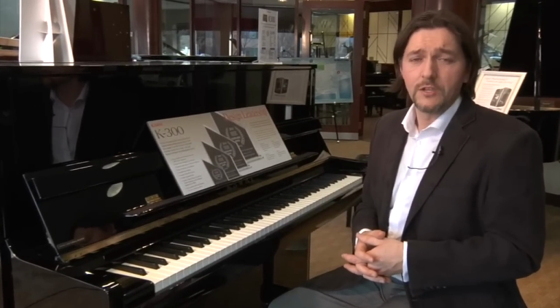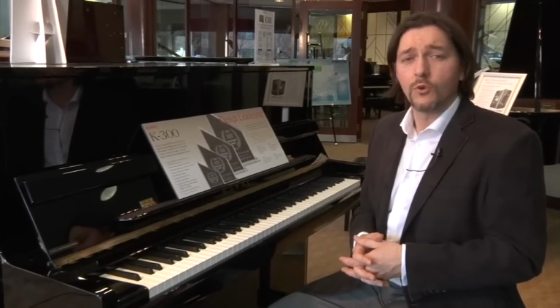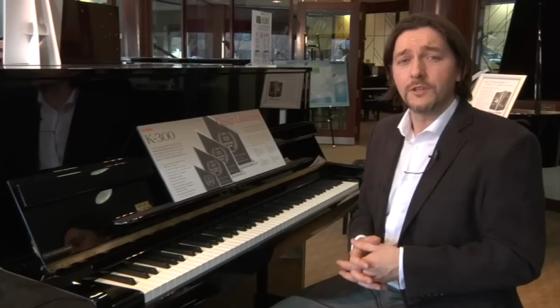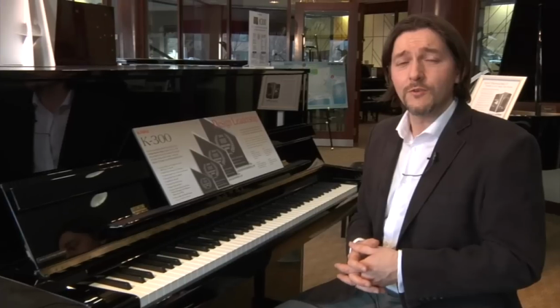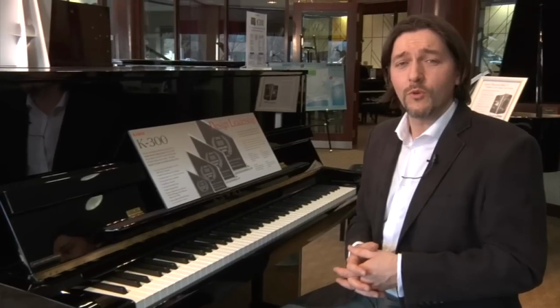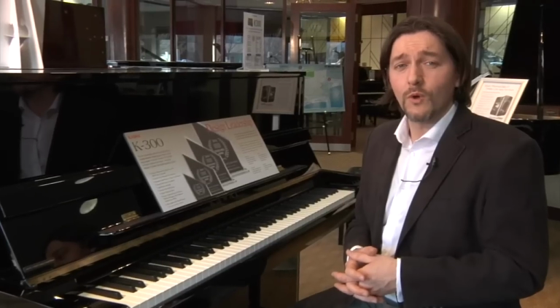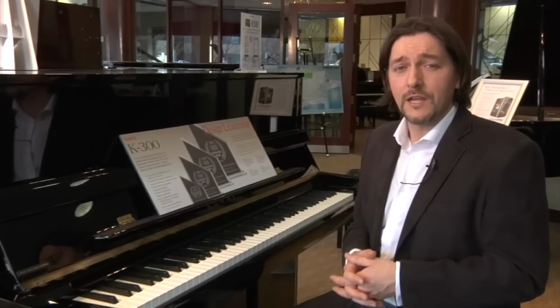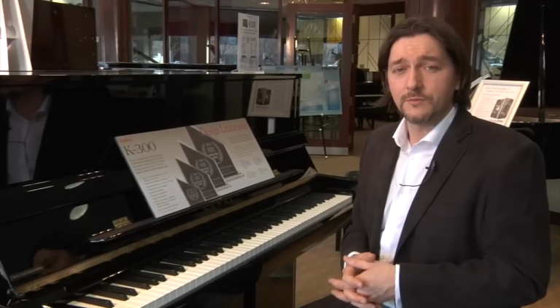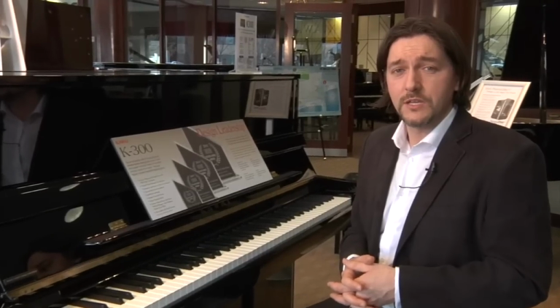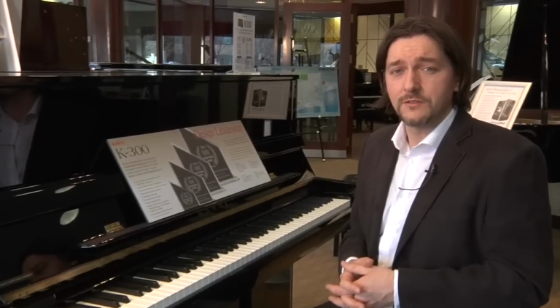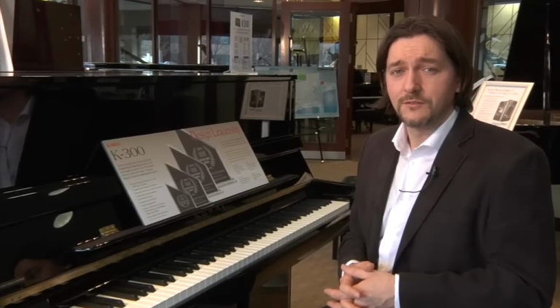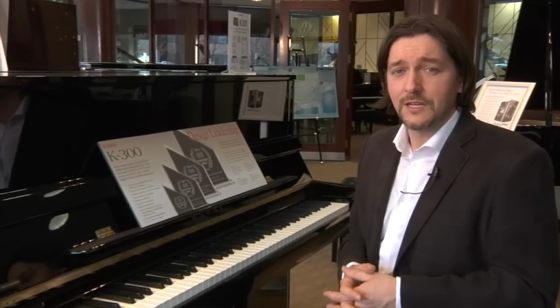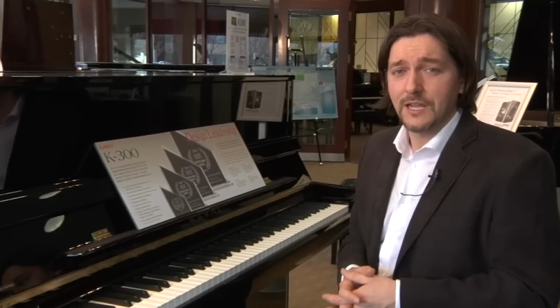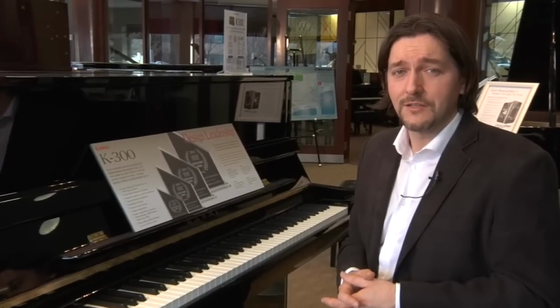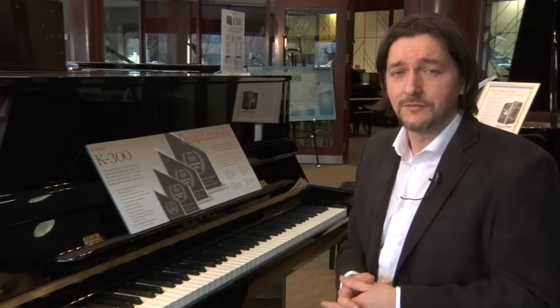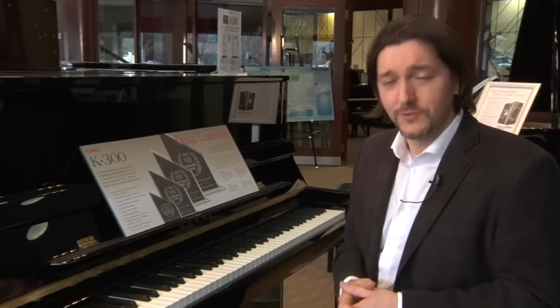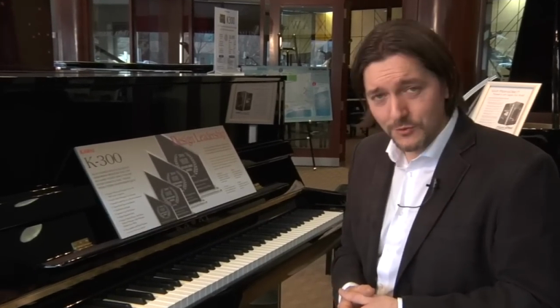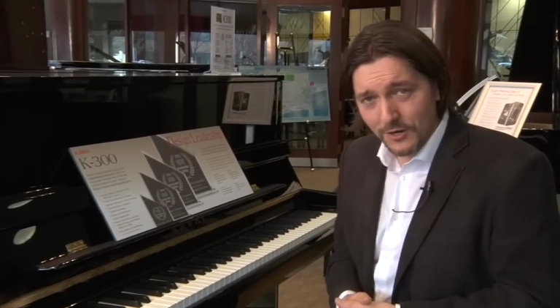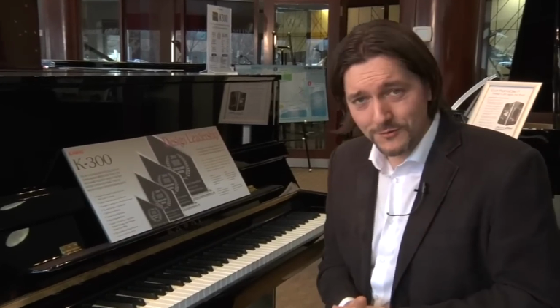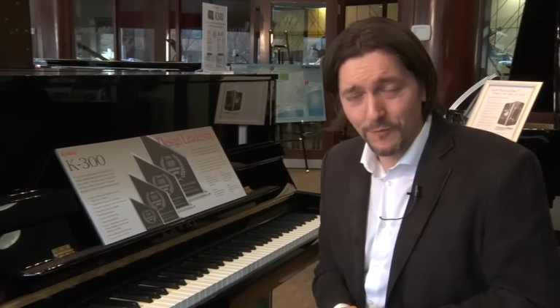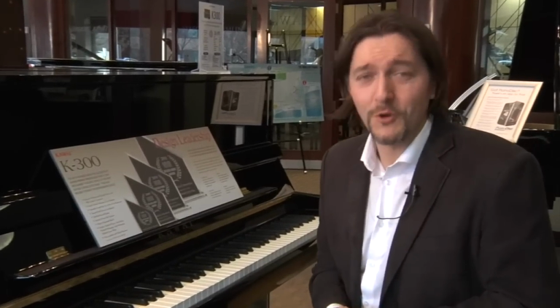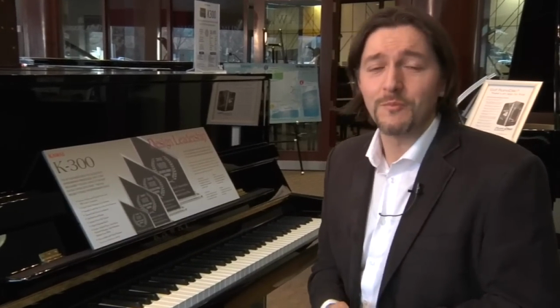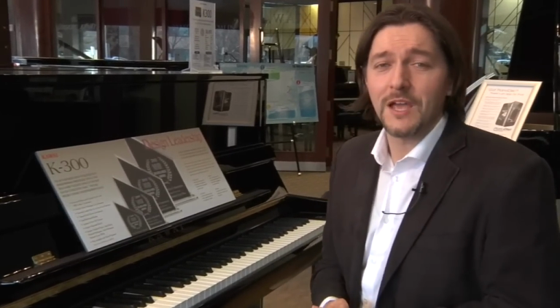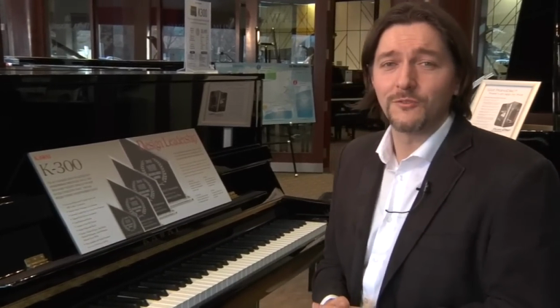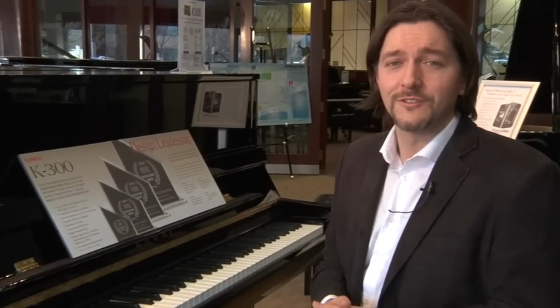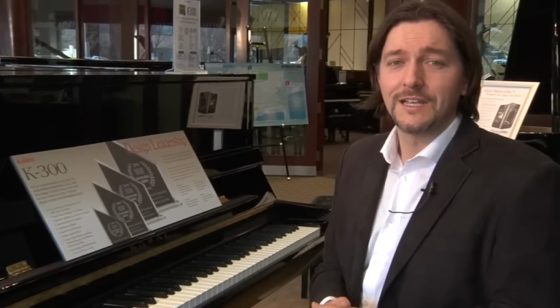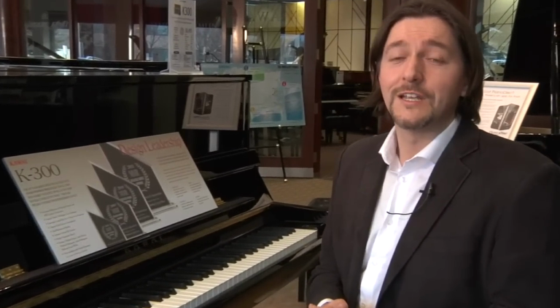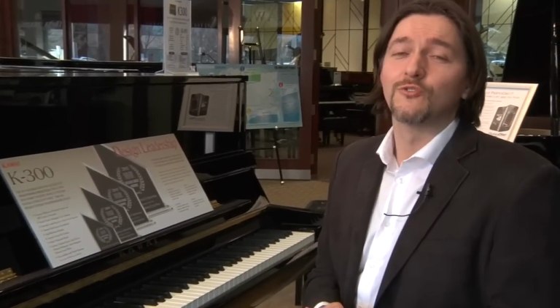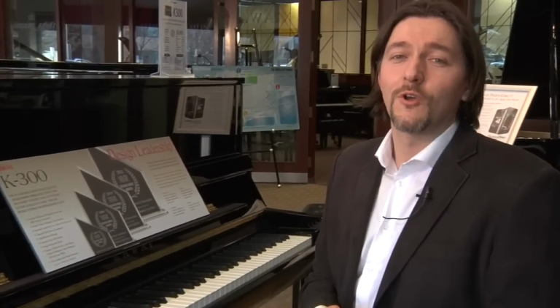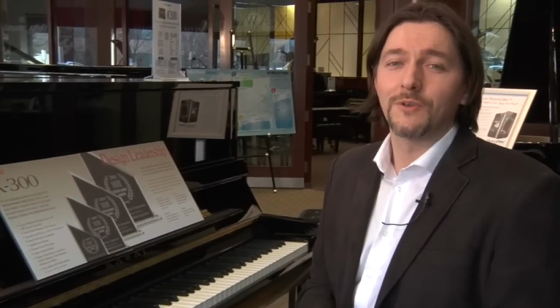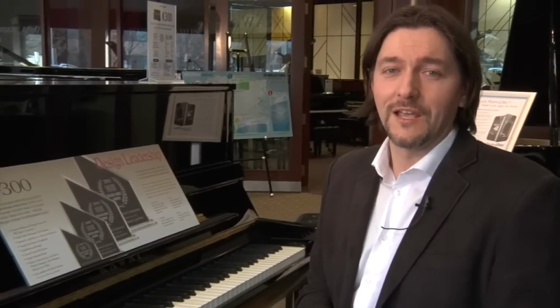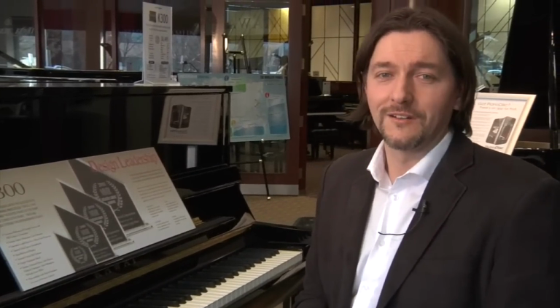I'll leave you with one last piece. Stu Harrison for Miriam Pianos in Toronto, Canada.